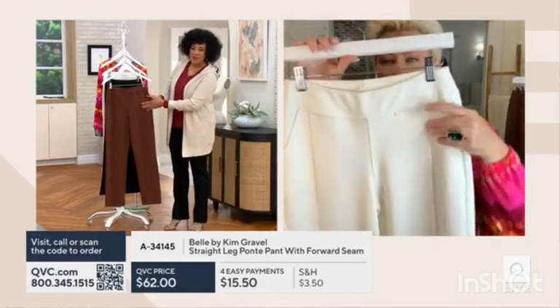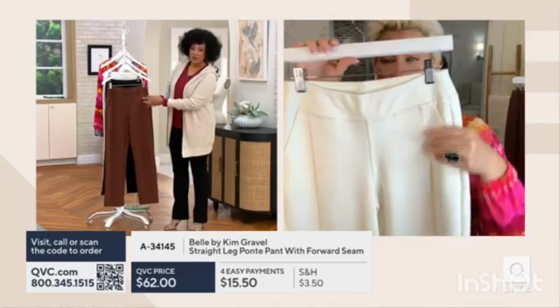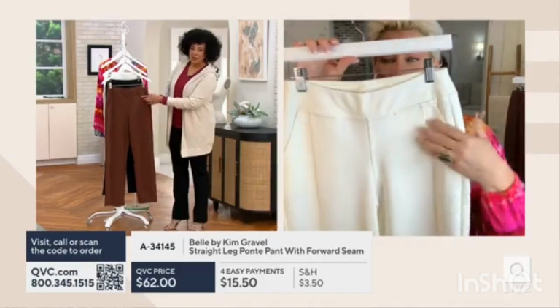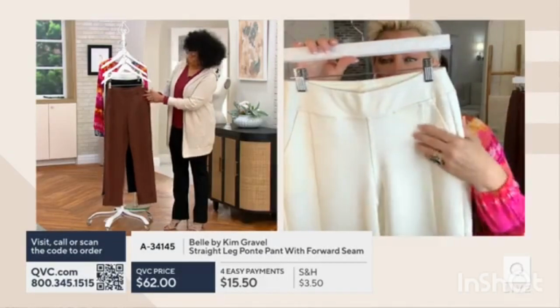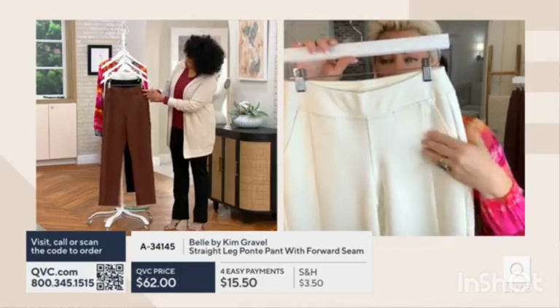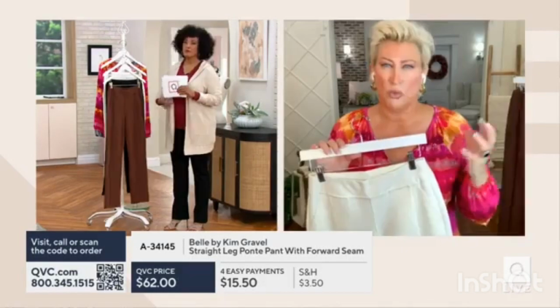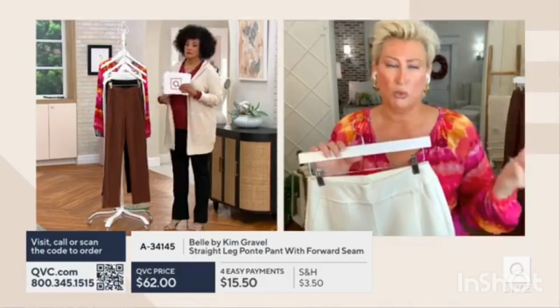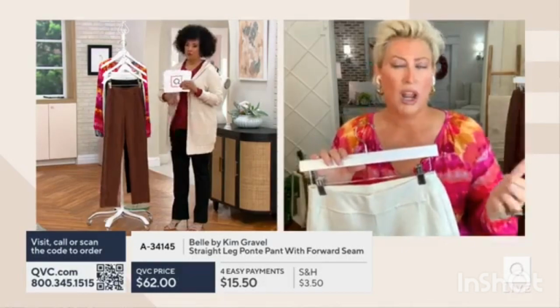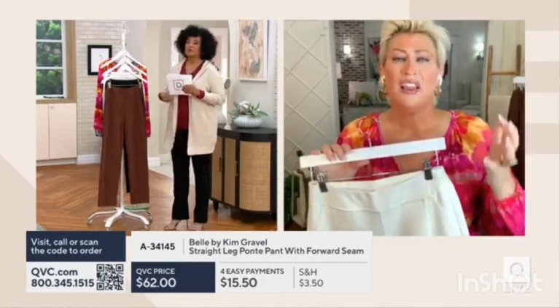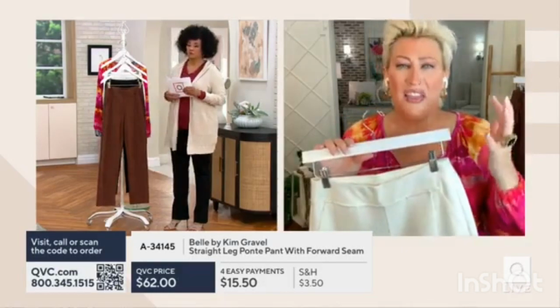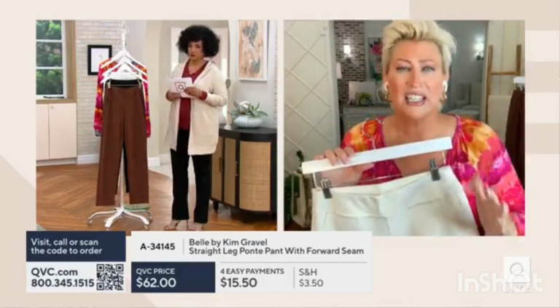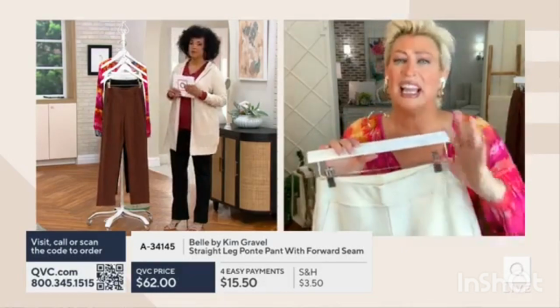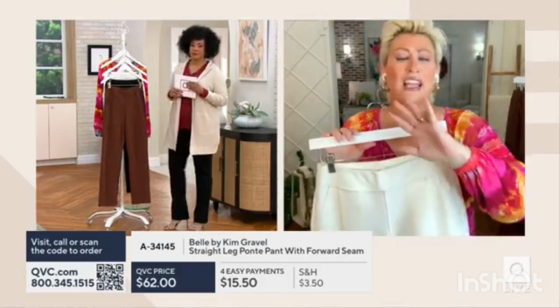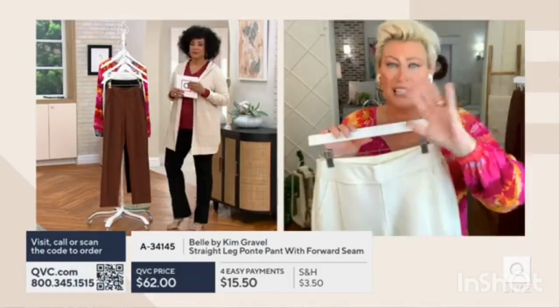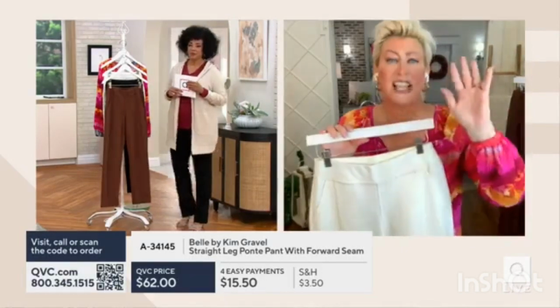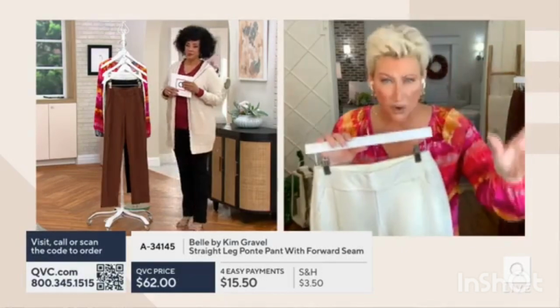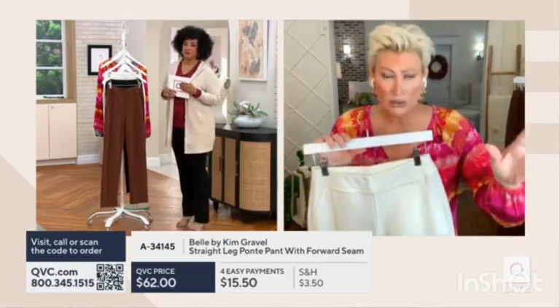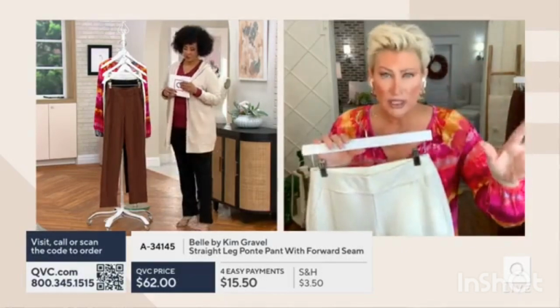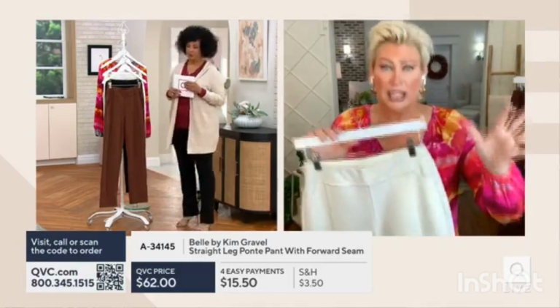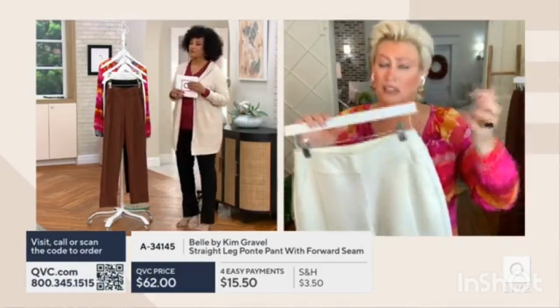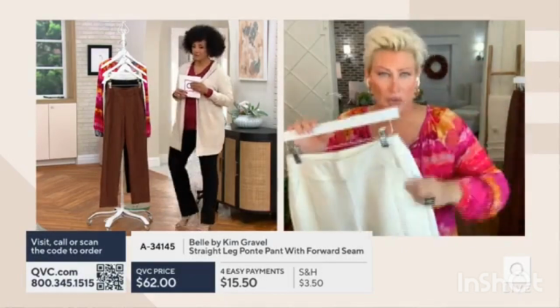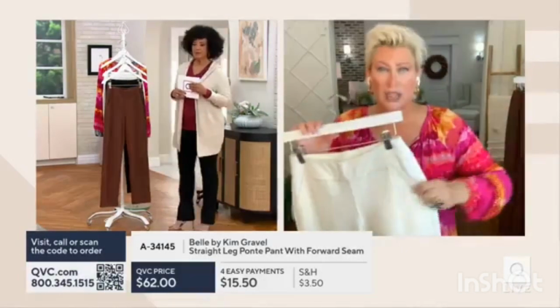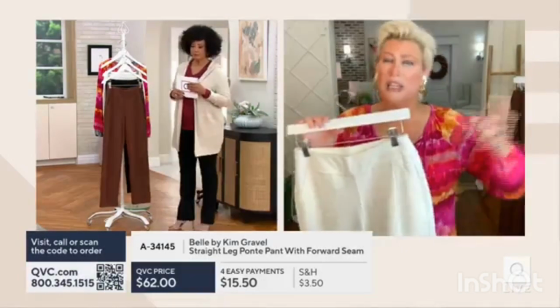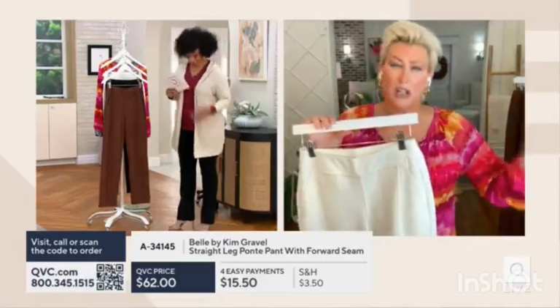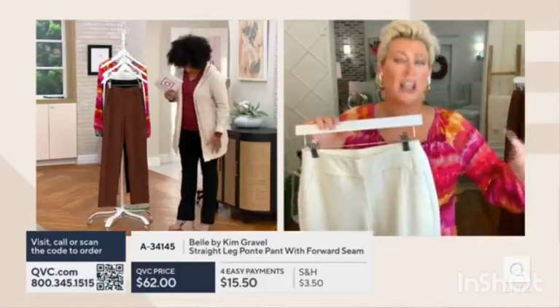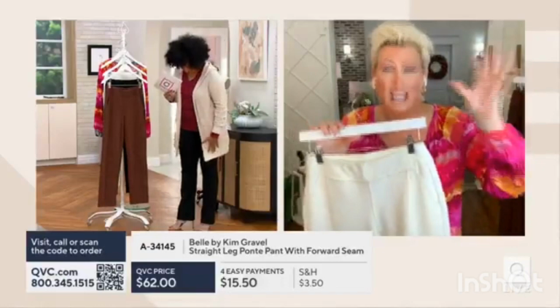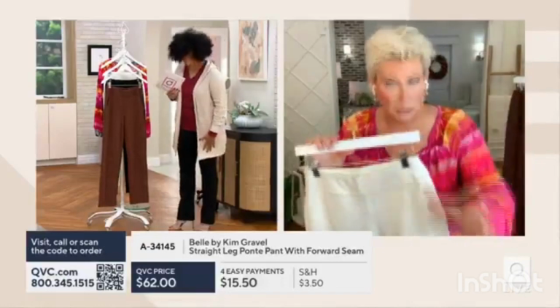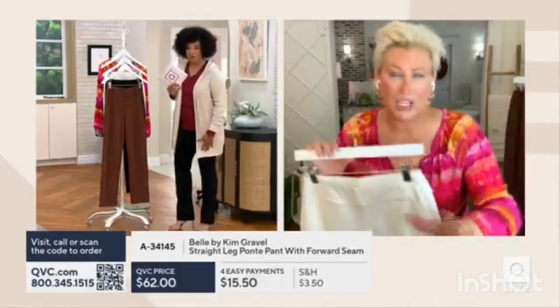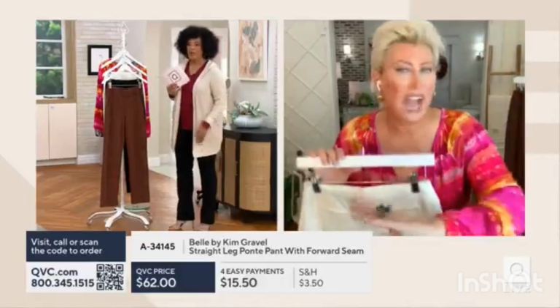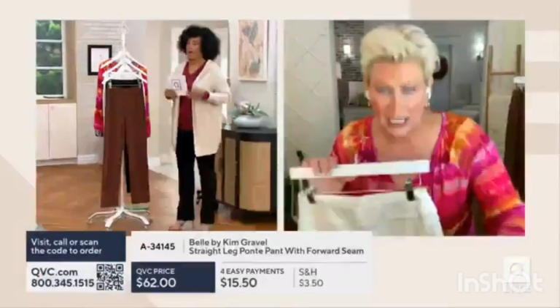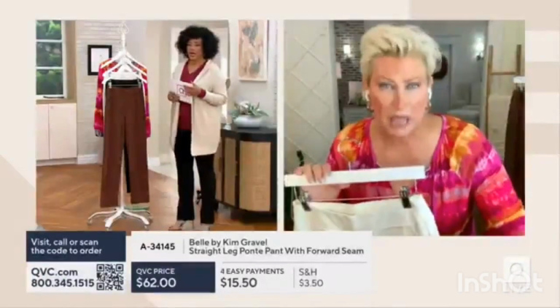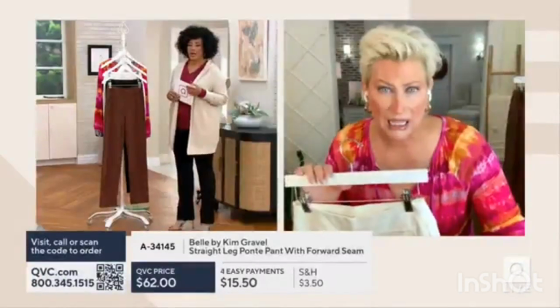It's not to wear to work. Get several — get the cream, get the camel, and then get the black. You've got to get the black.